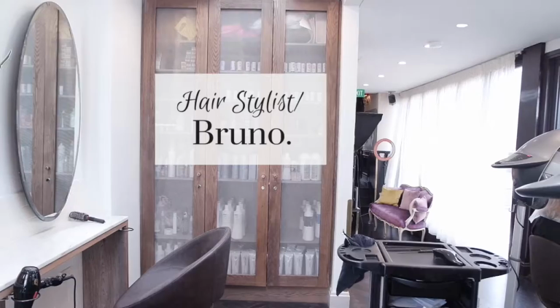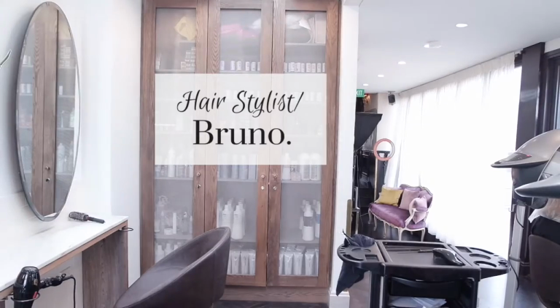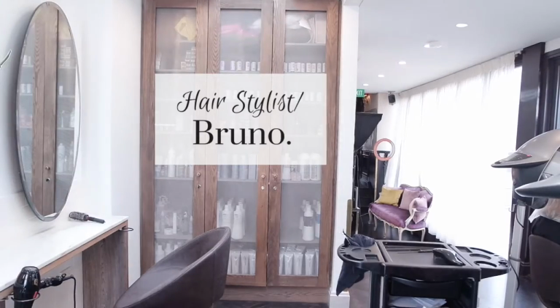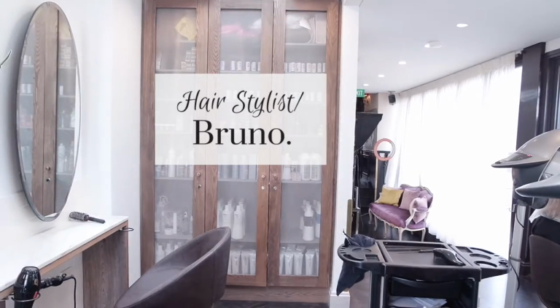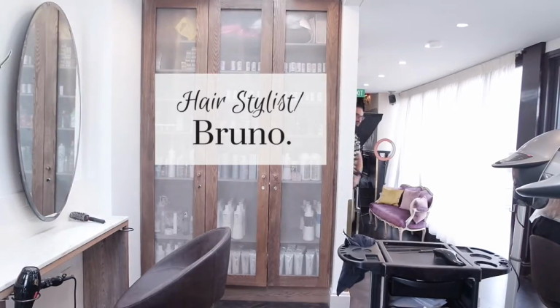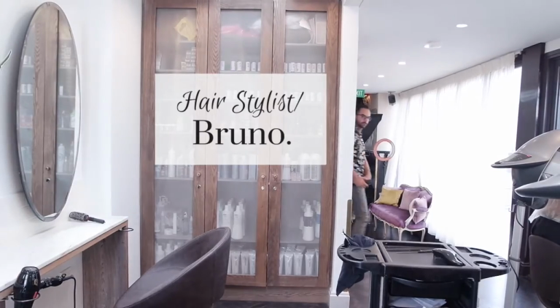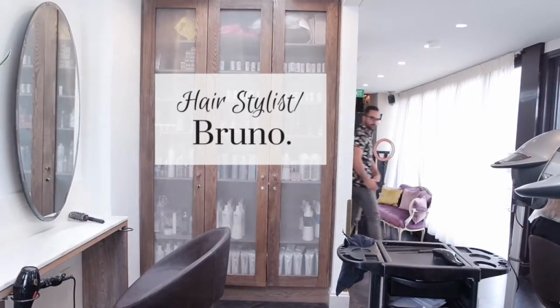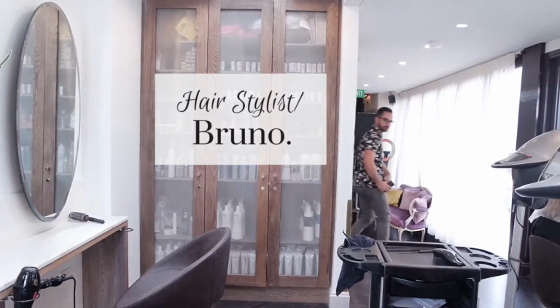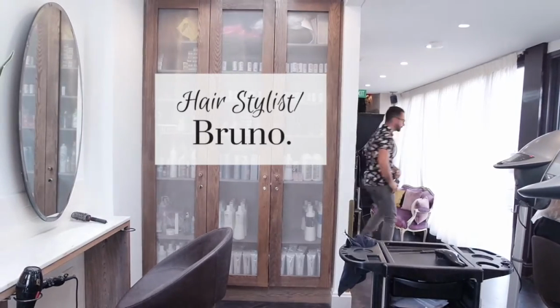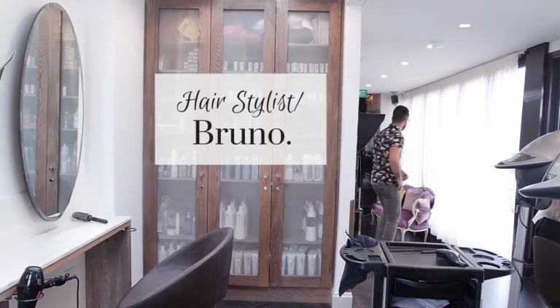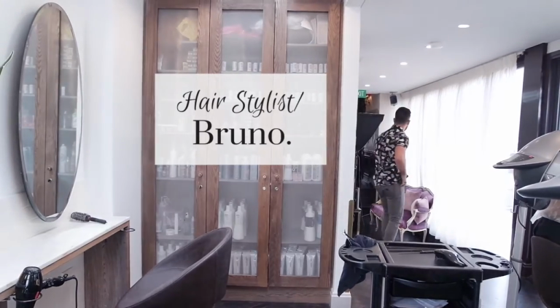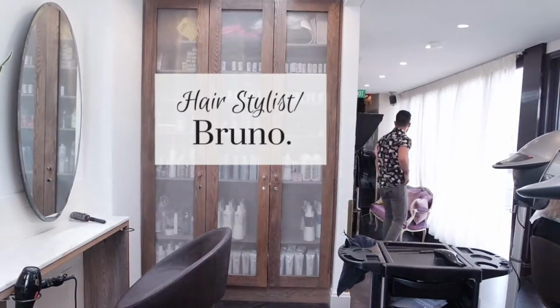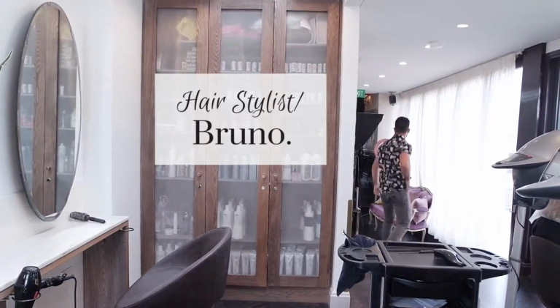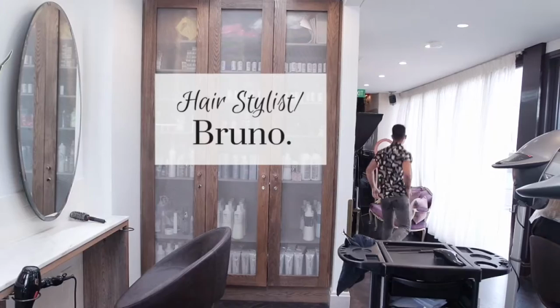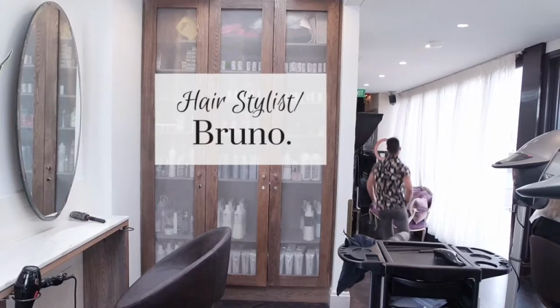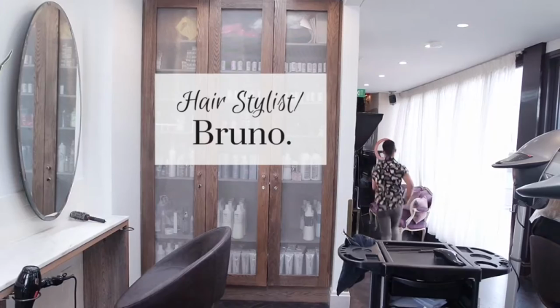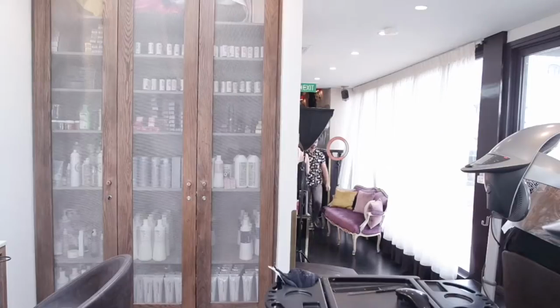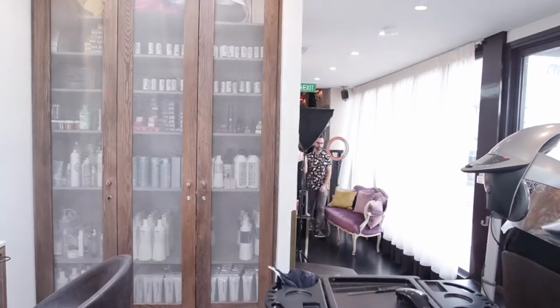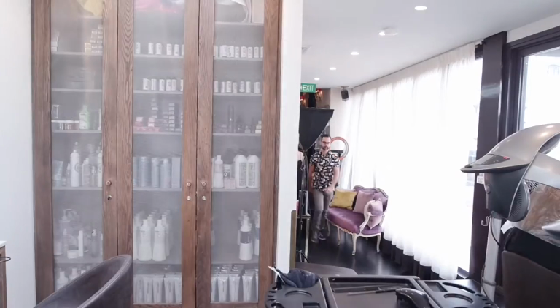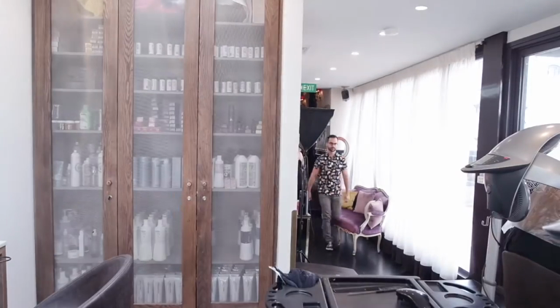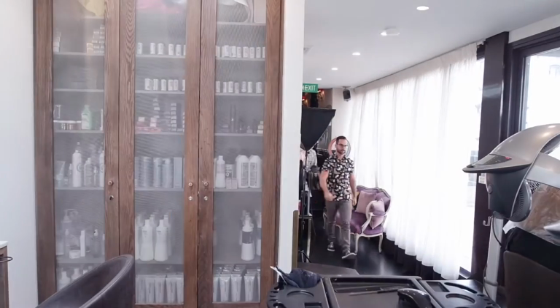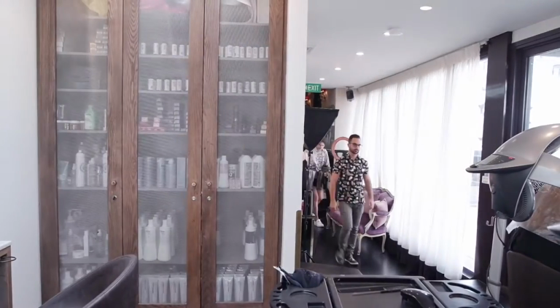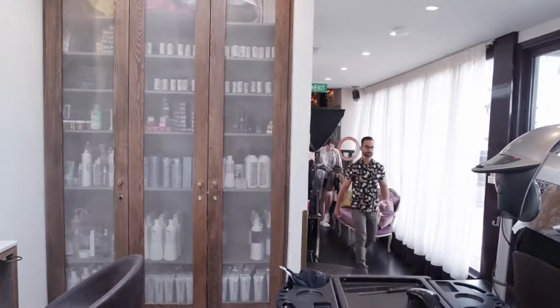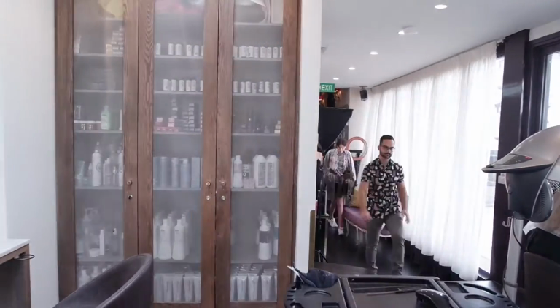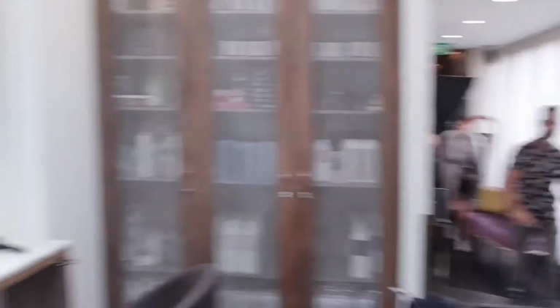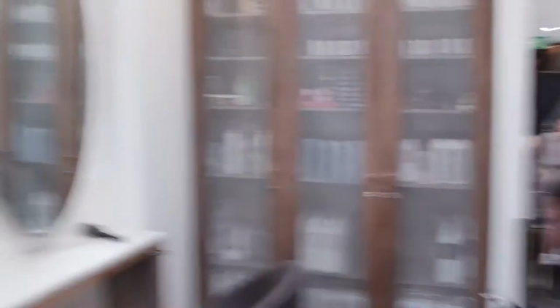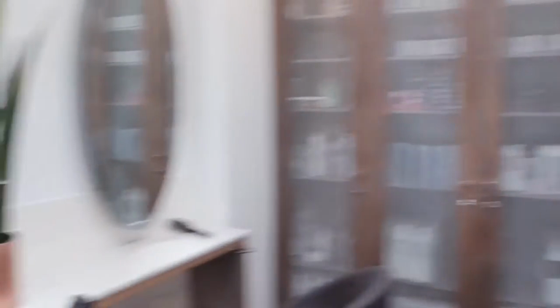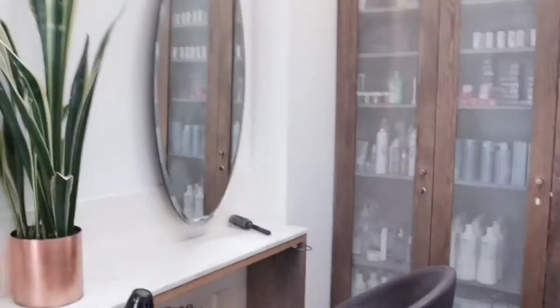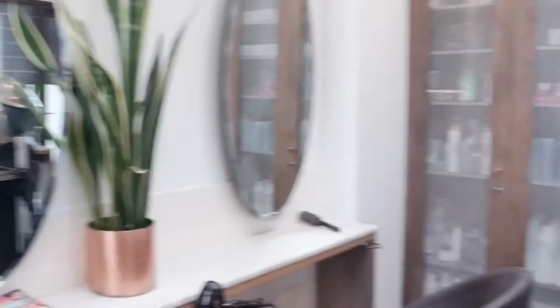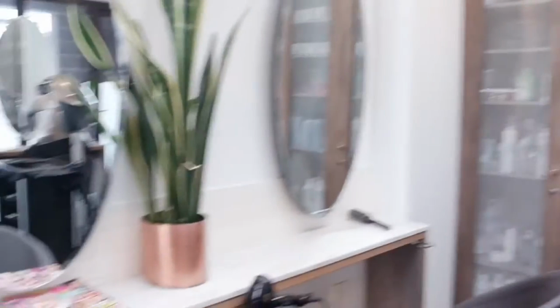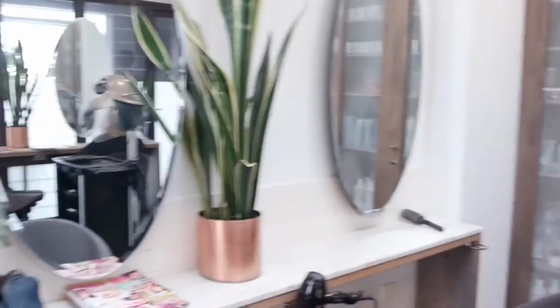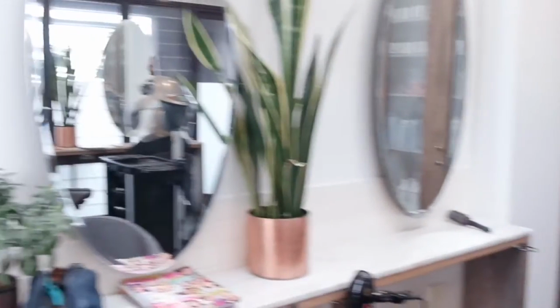Hi everyone, I'm Bruno from Valence. I'm just going to talk to you about the color that I did on Gemma today.